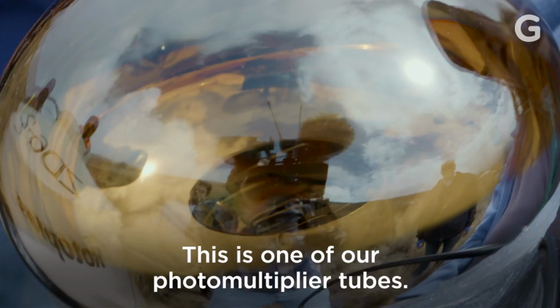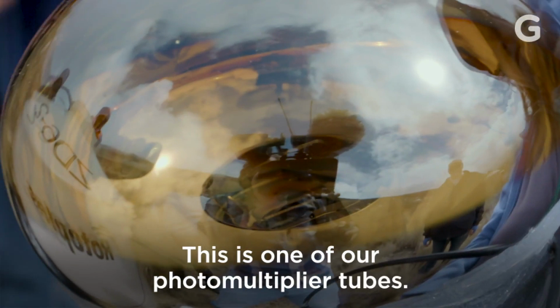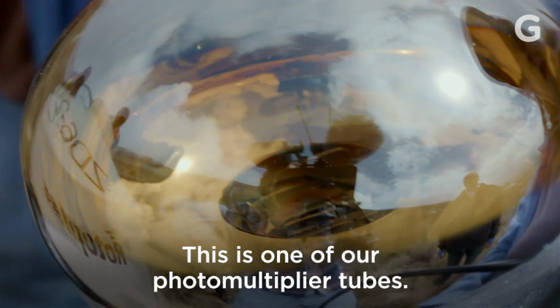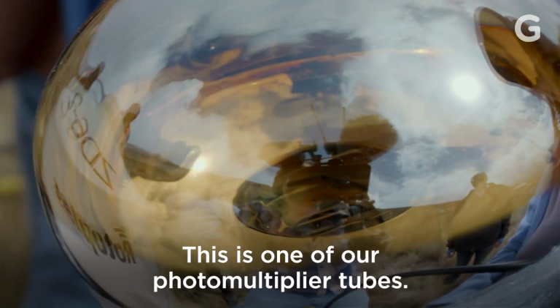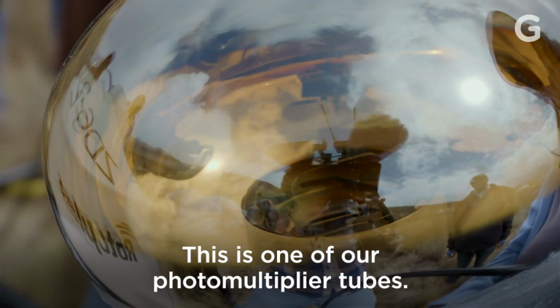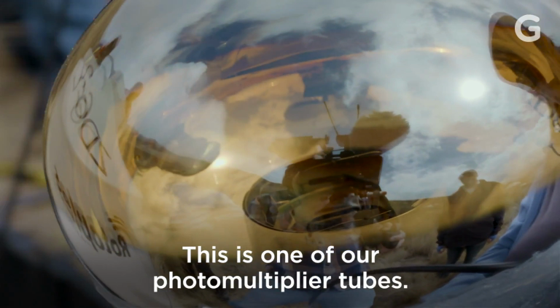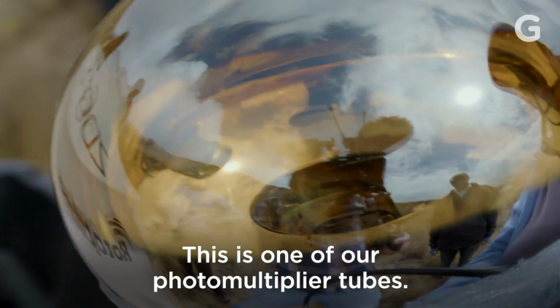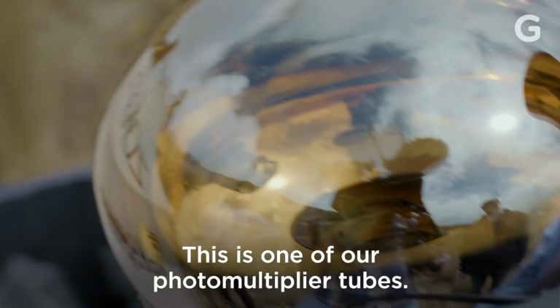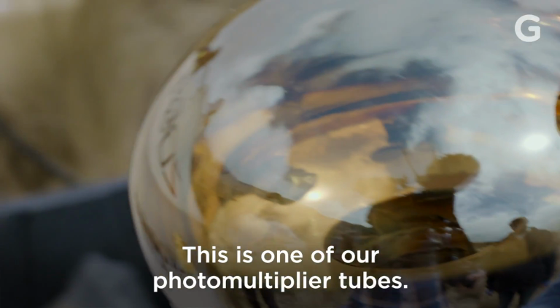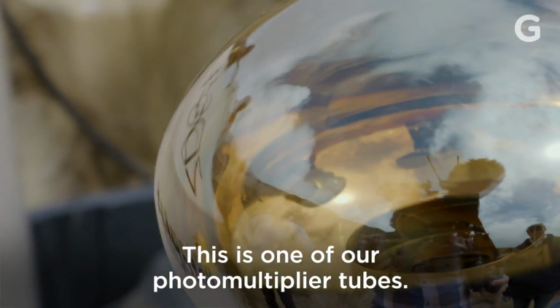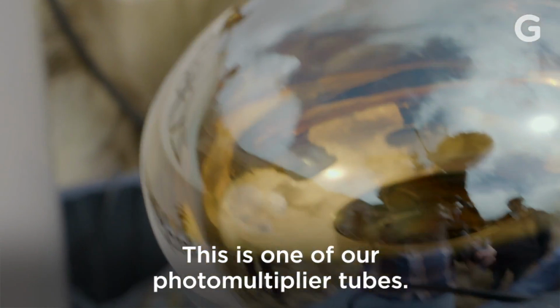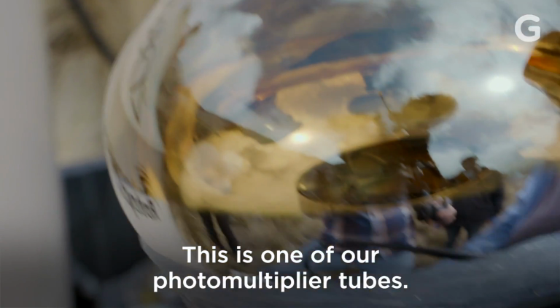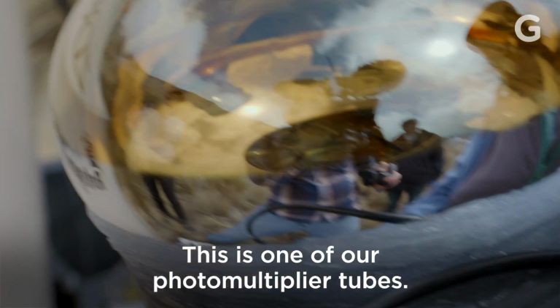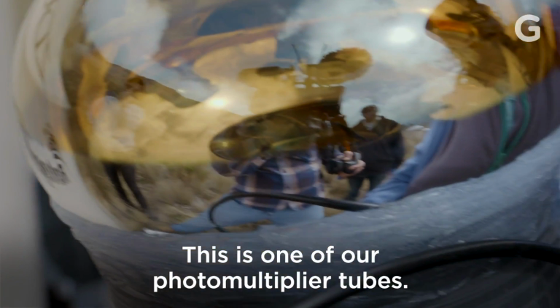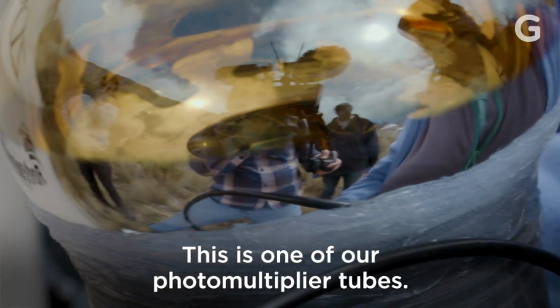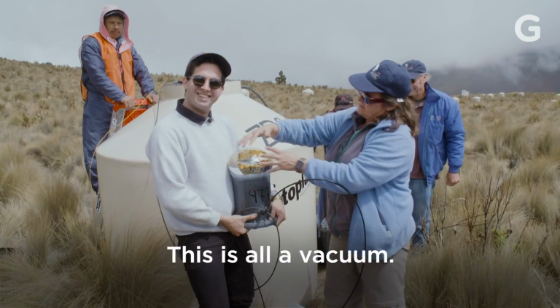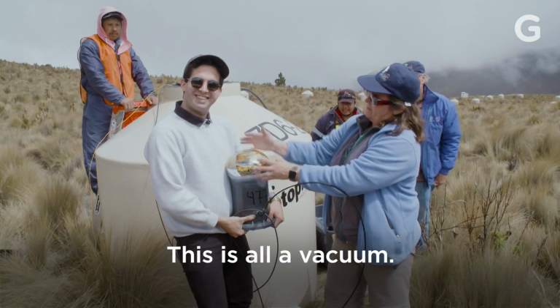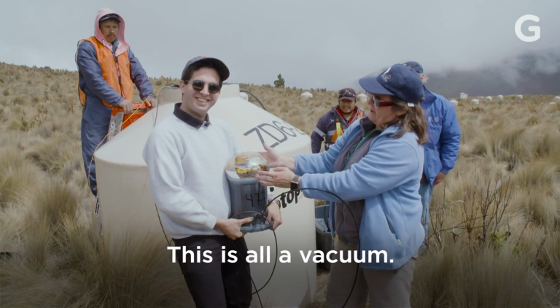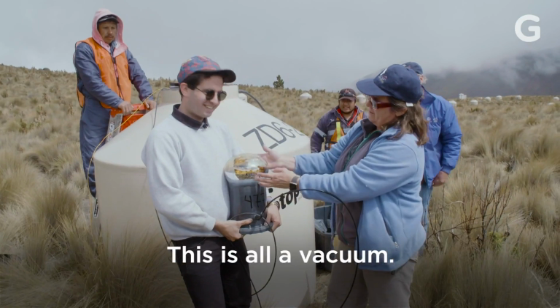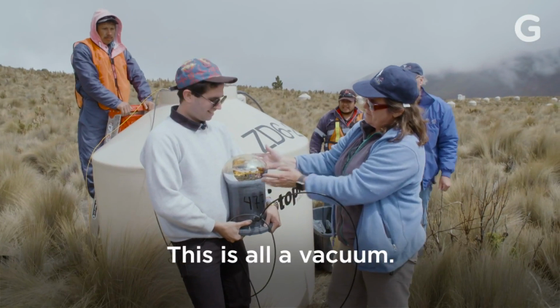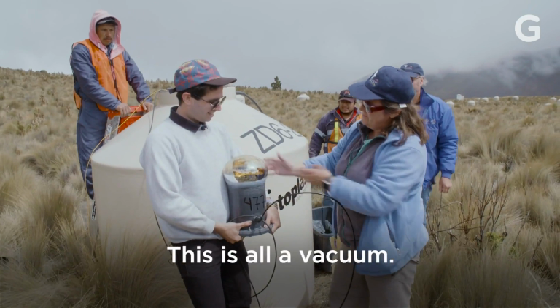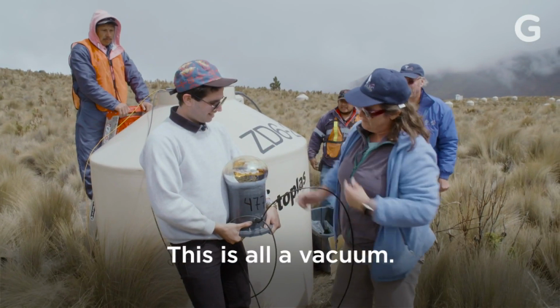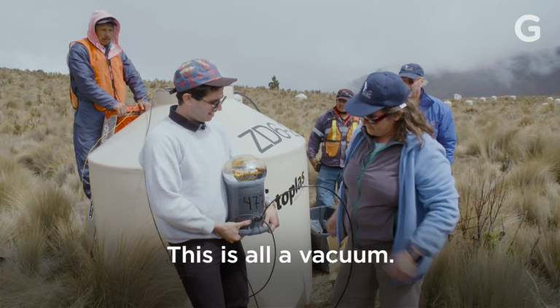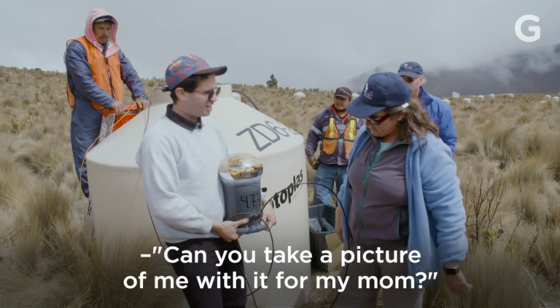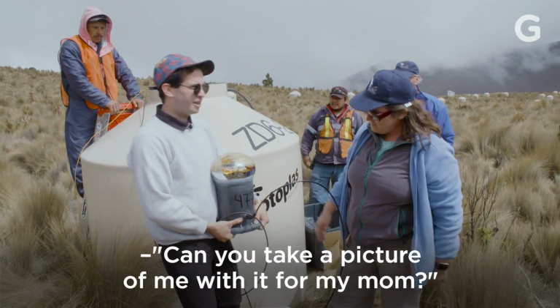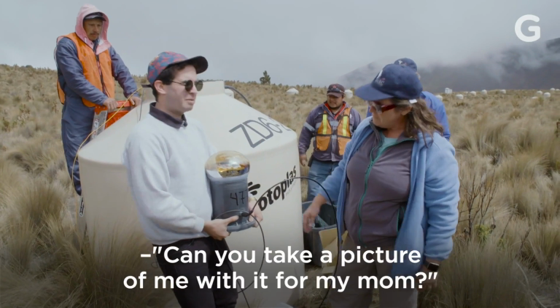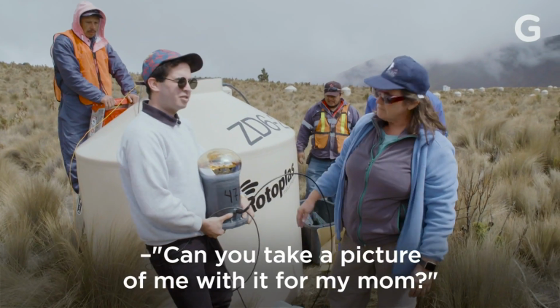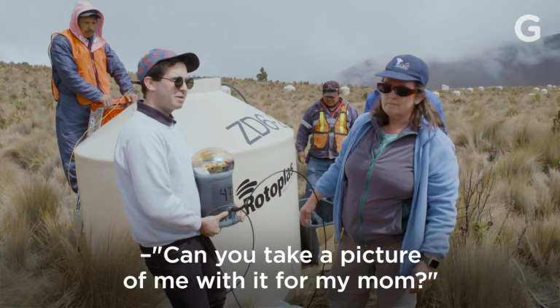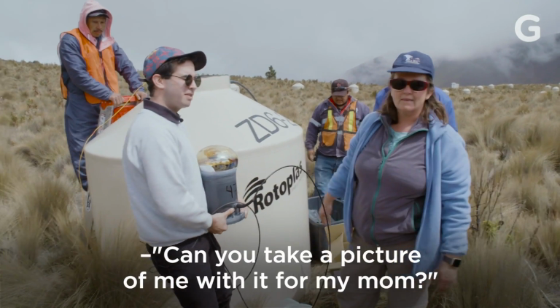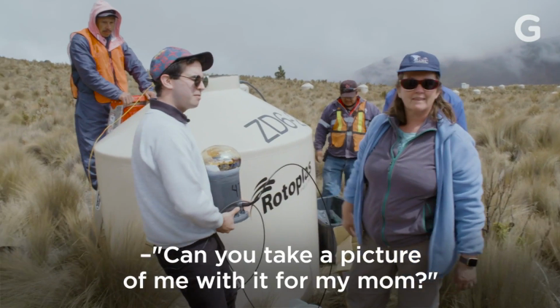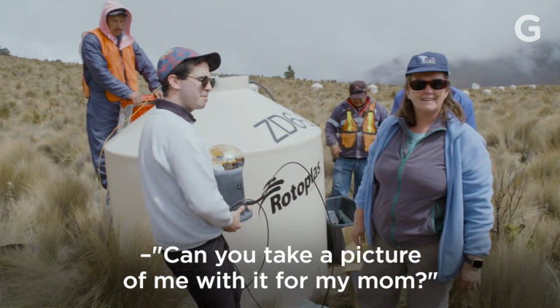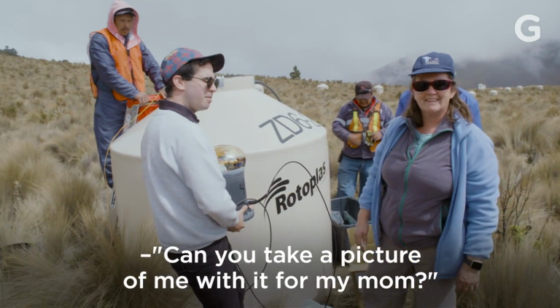This is one of our photomultiplier tubes. This is all vacuum. Can you take a picture of me with it for my mom?